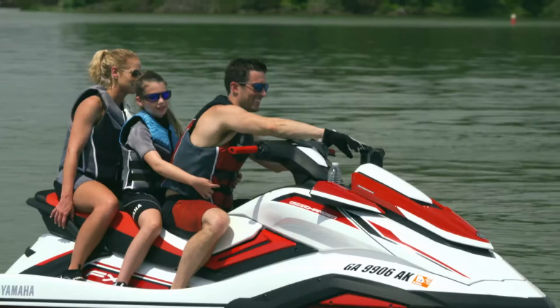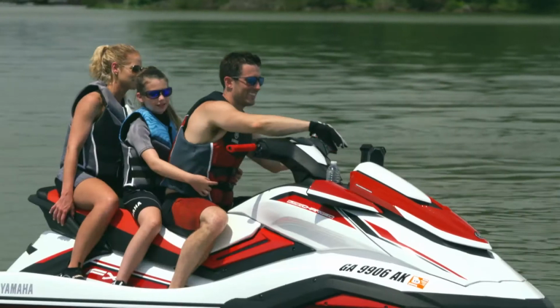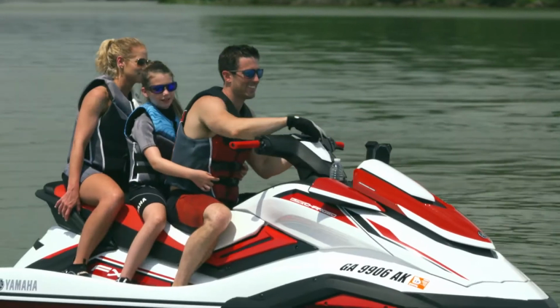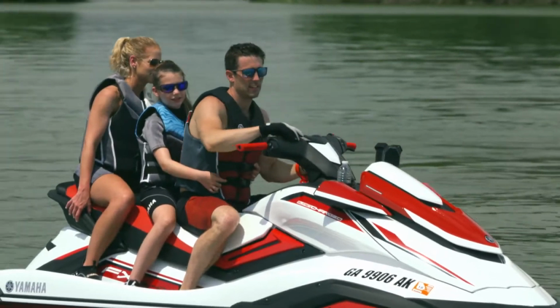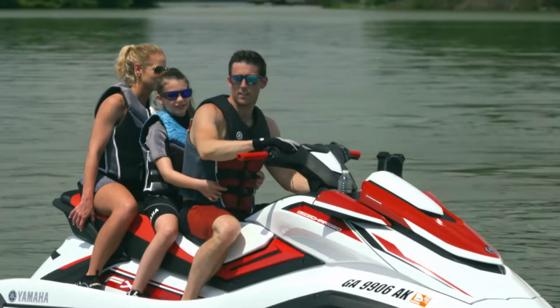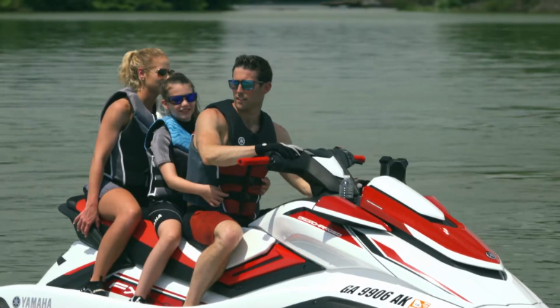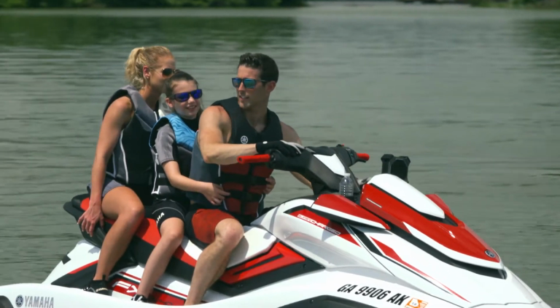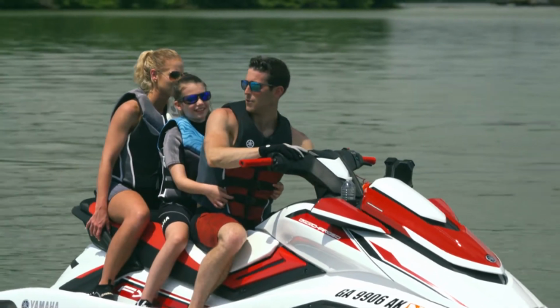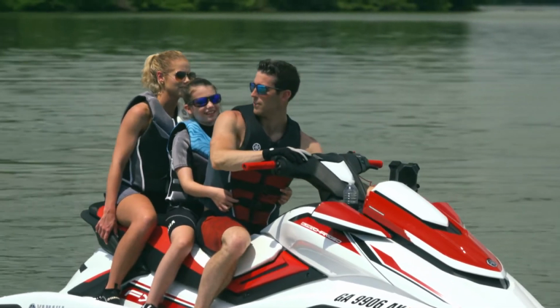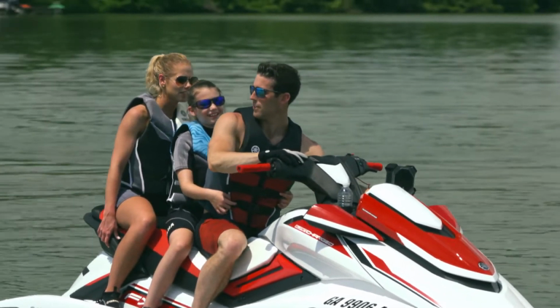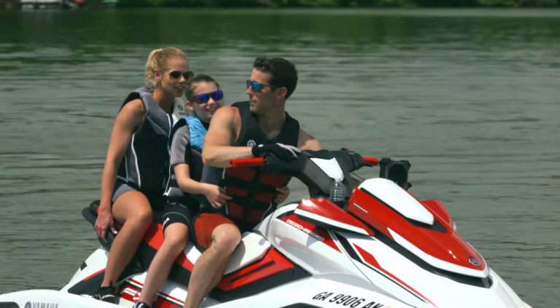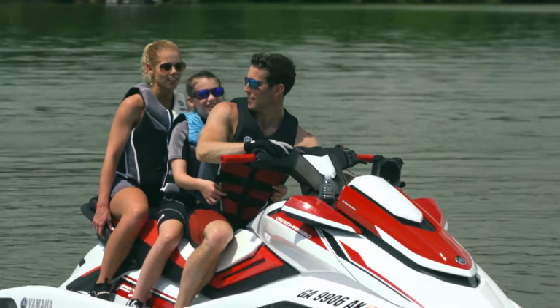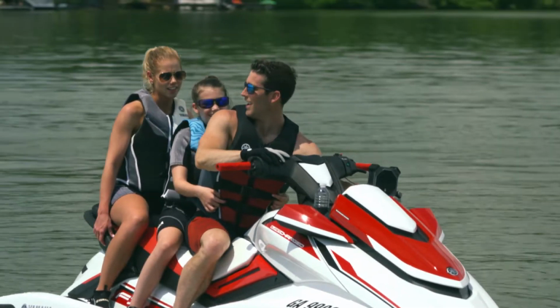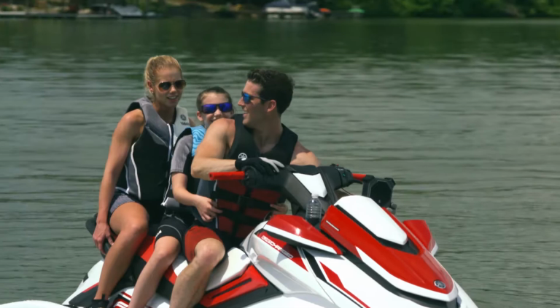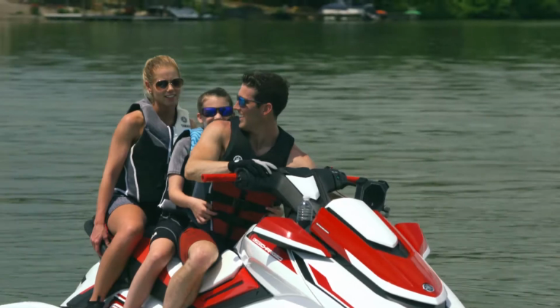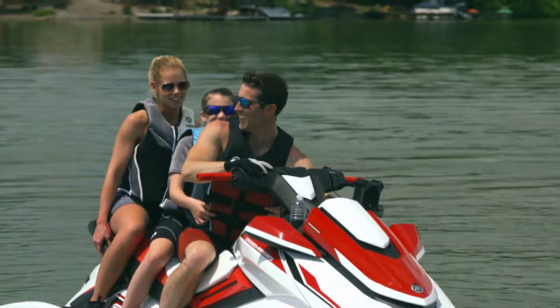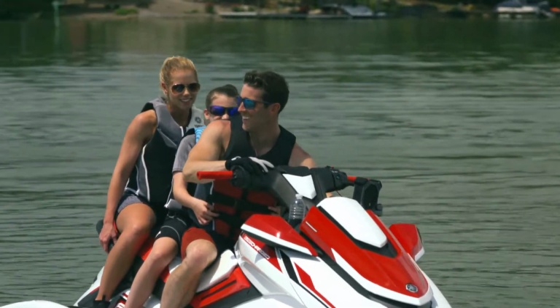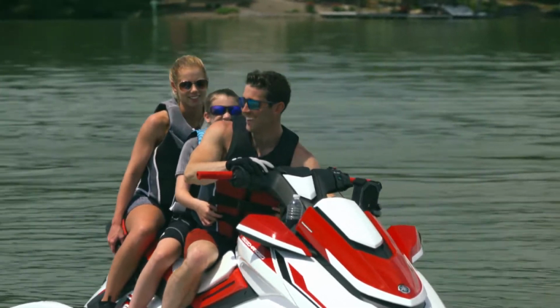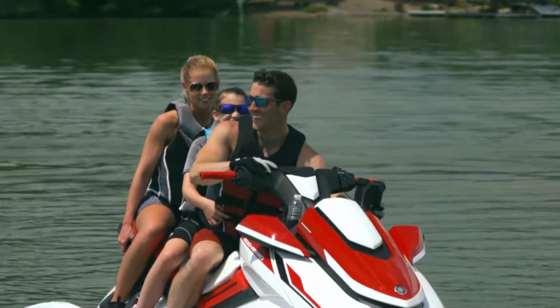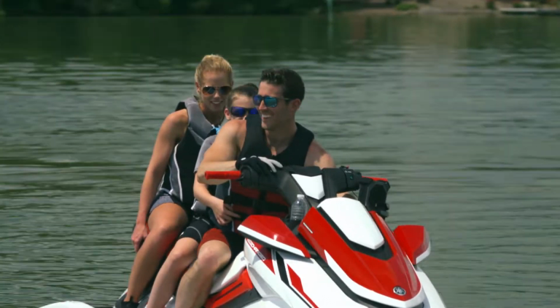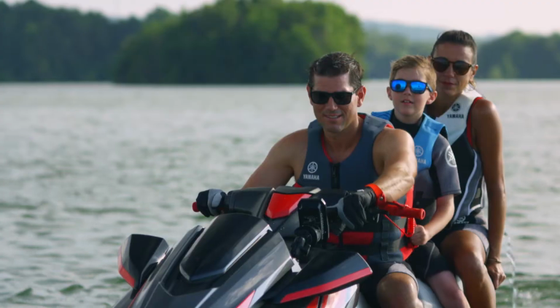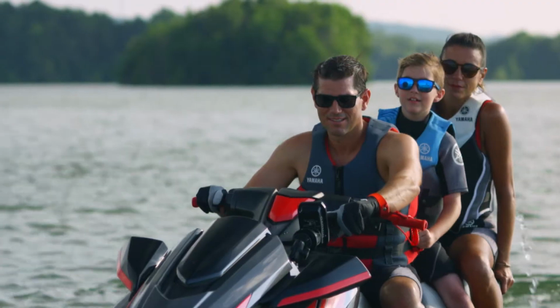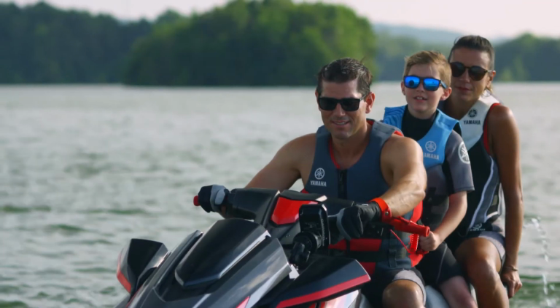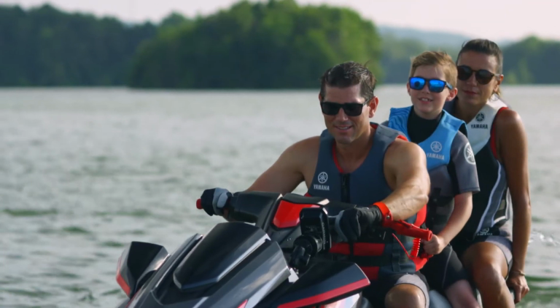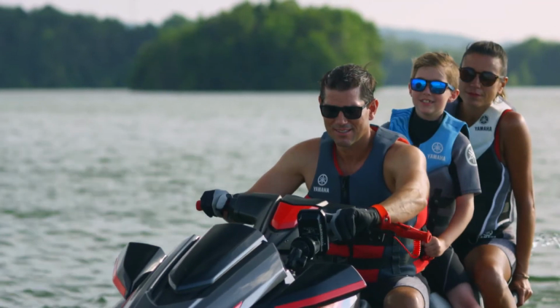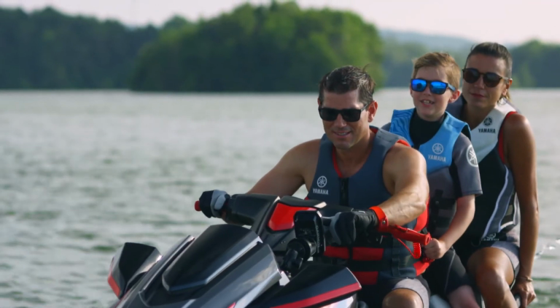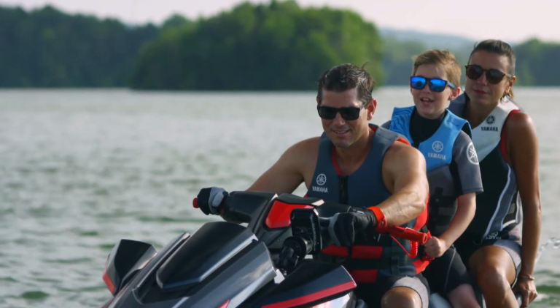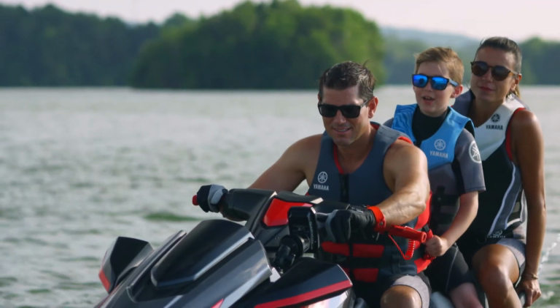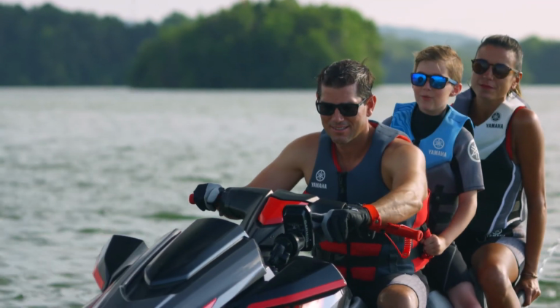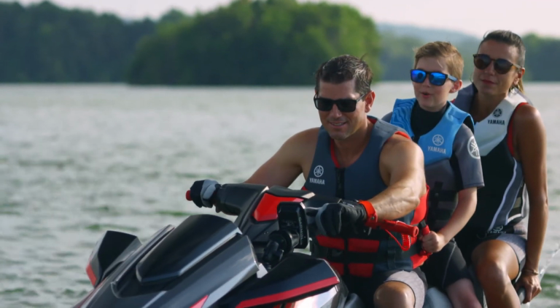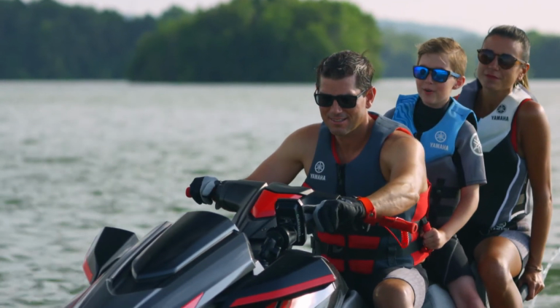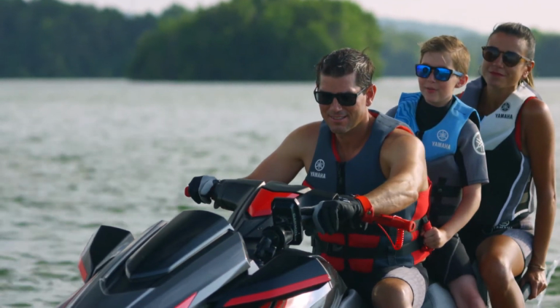Every model in this luxury series is compatible with an innovative multi-mount system that allows riders to personalise the ride with accessories like speakers, GPS systems, cameras and more.